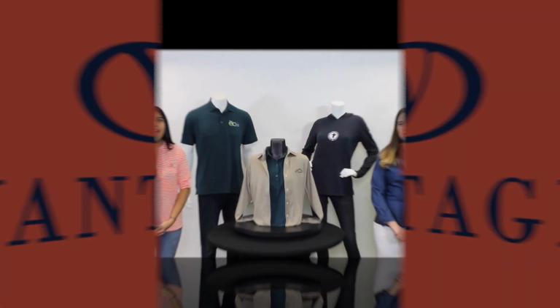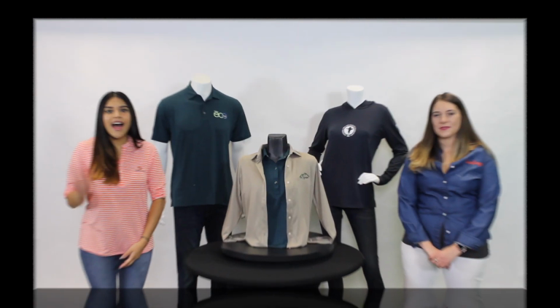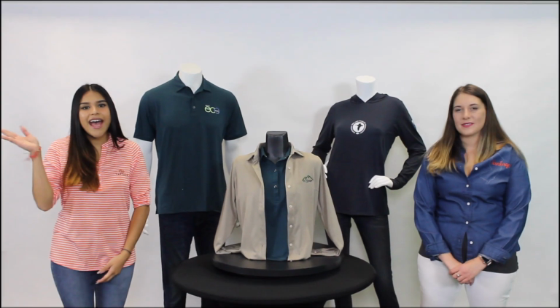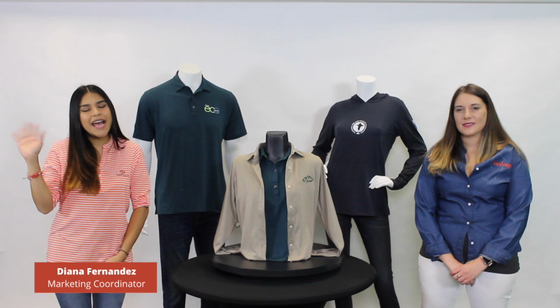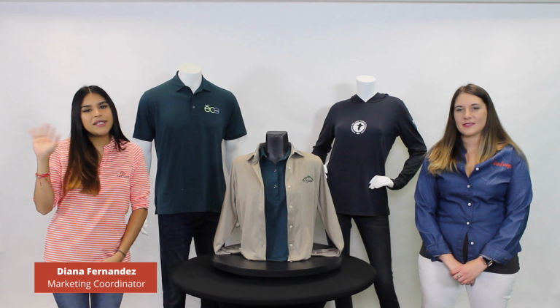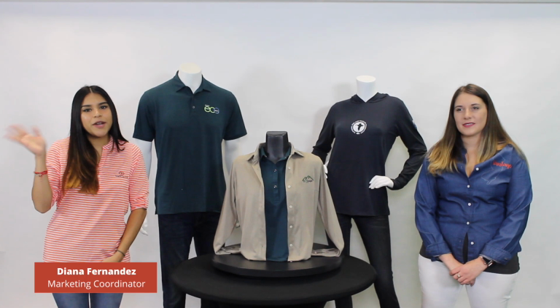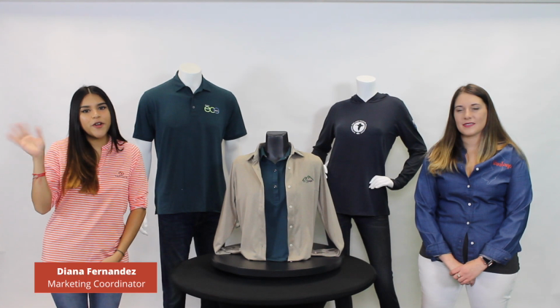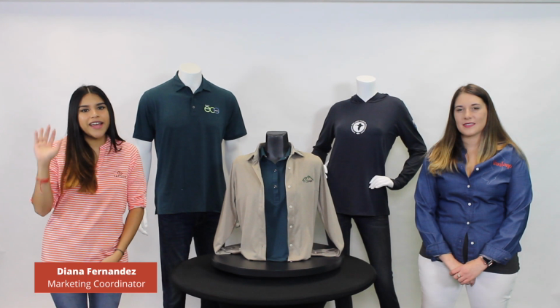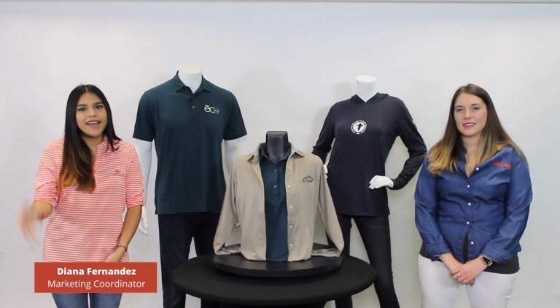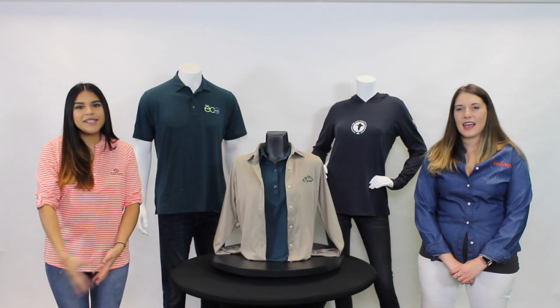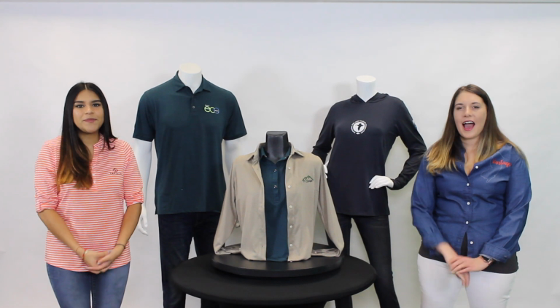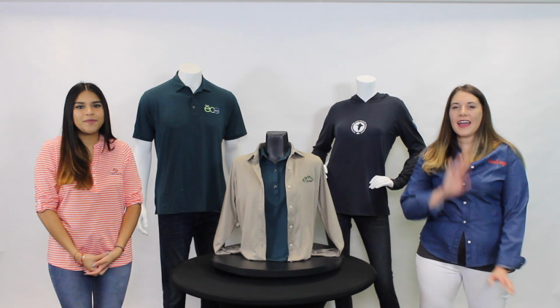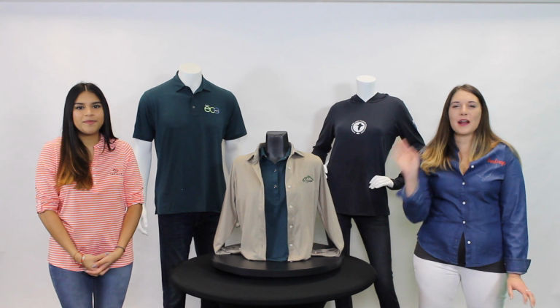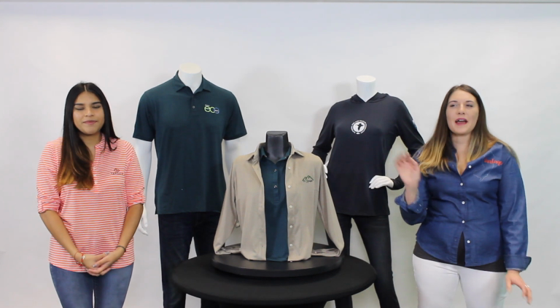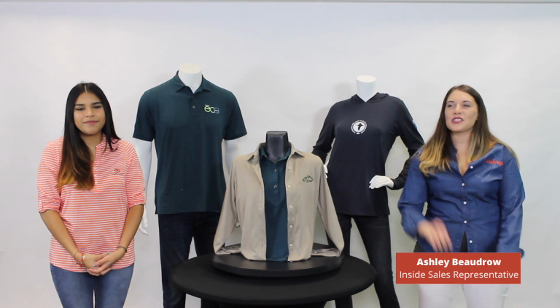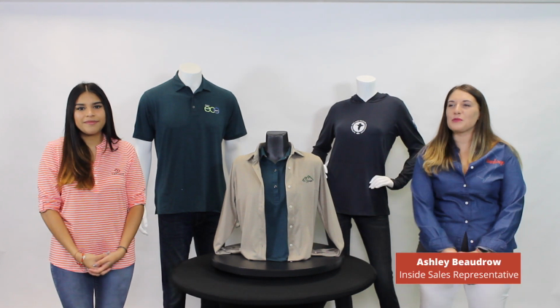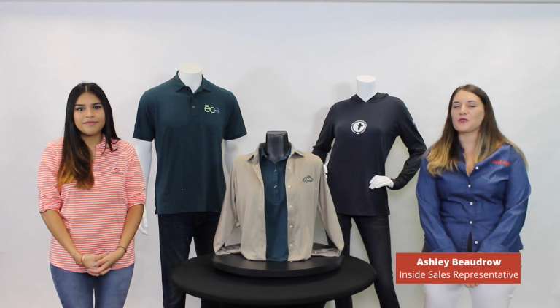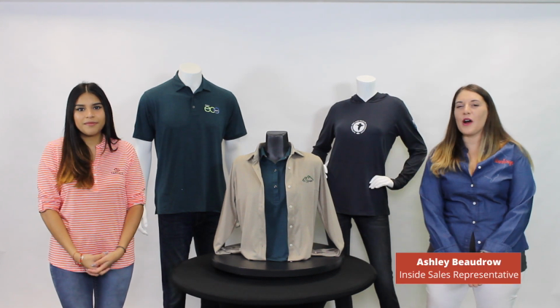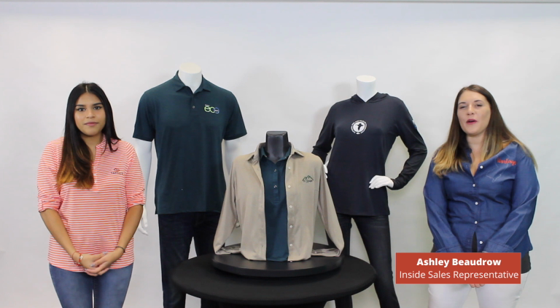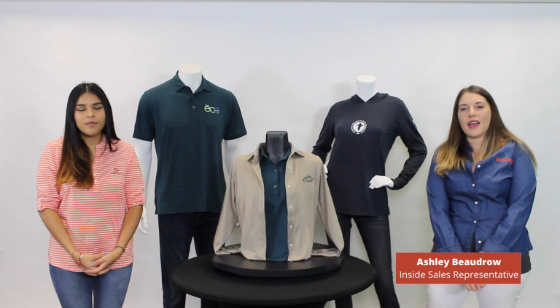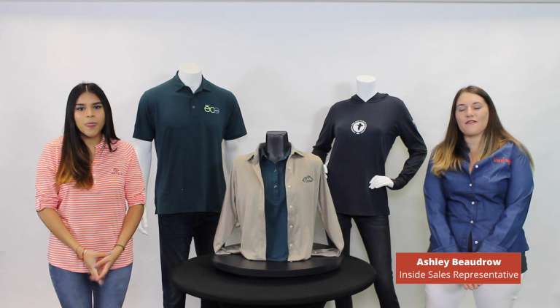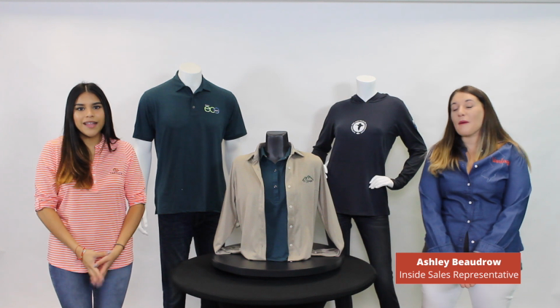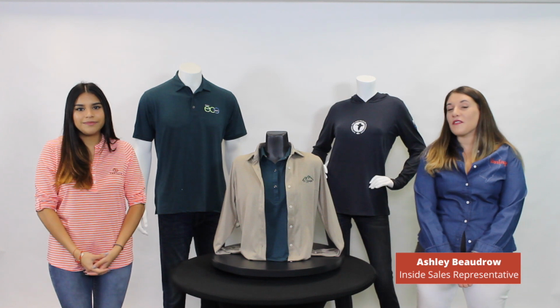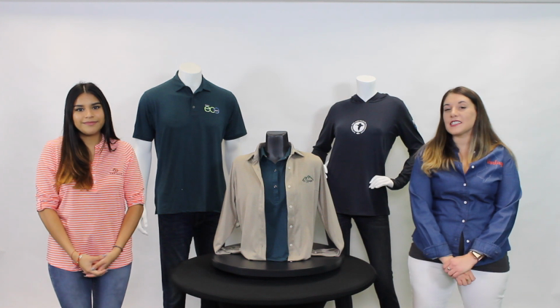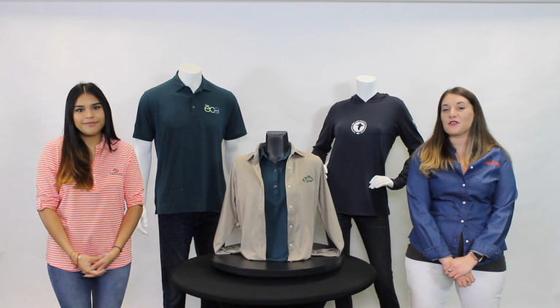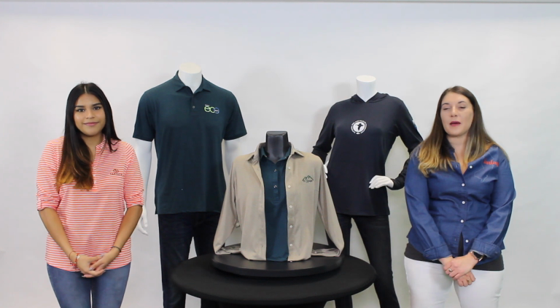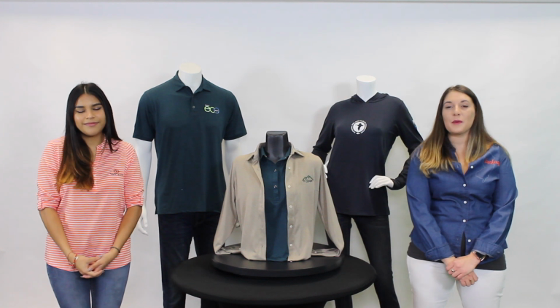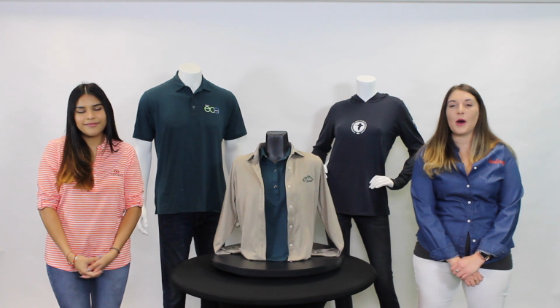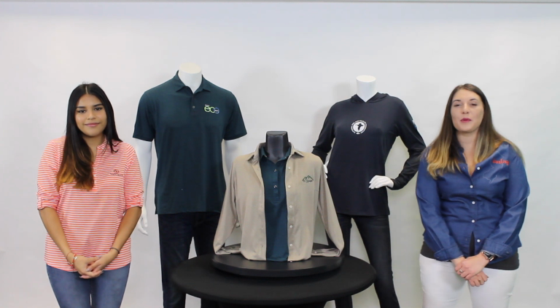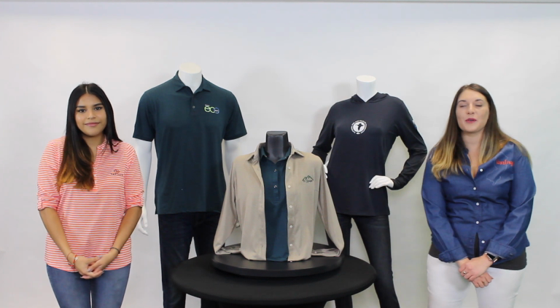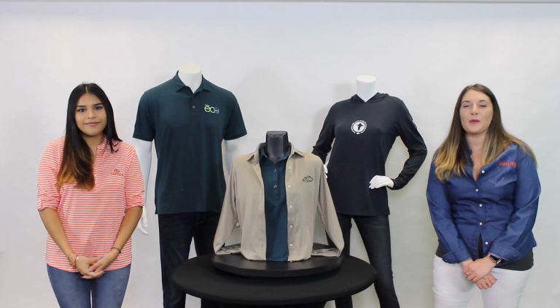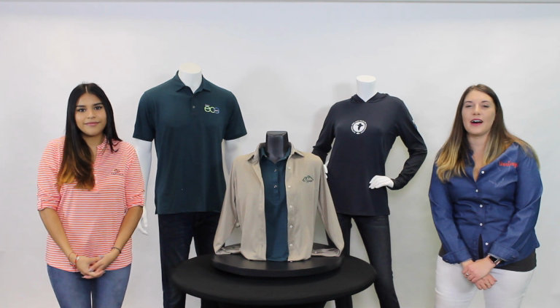Hi, I'm Diana Fernandez. Hi, and I'm Ashley Boudreaux. And from the Vantage family, we hope you're doing well.